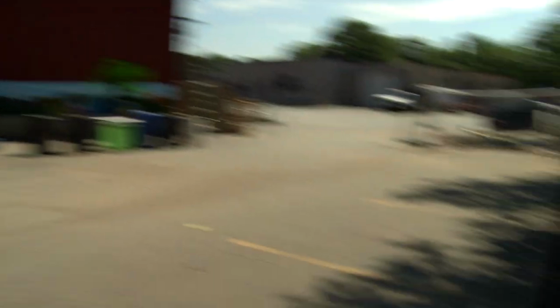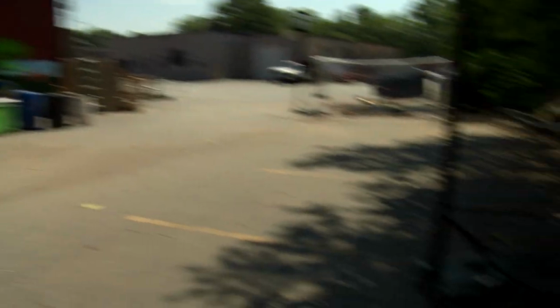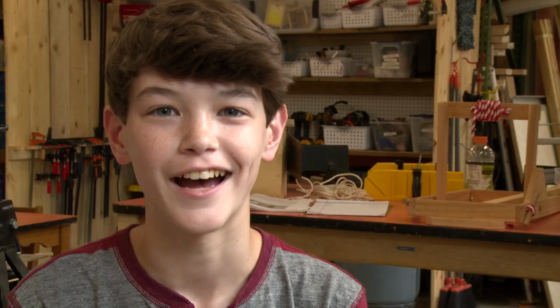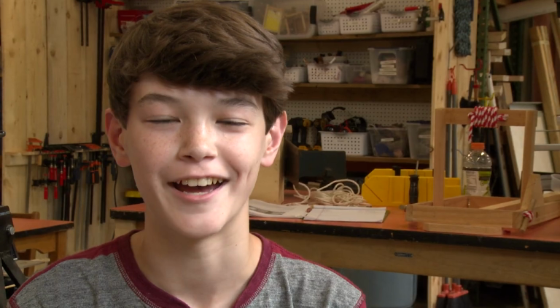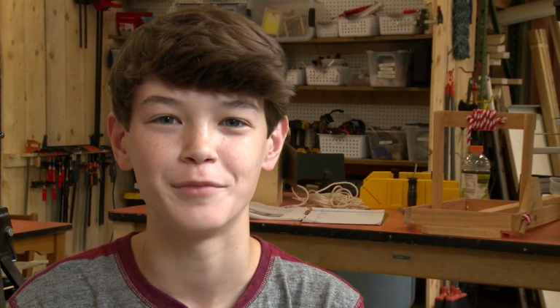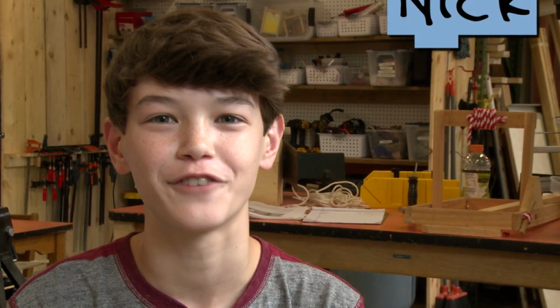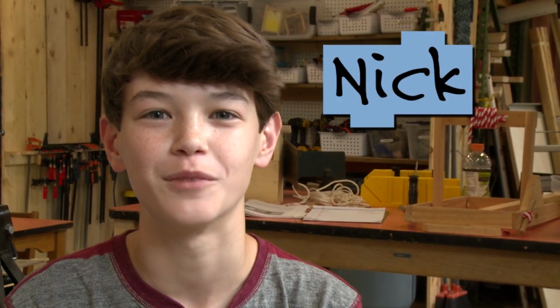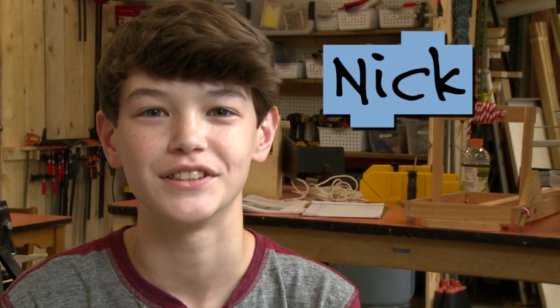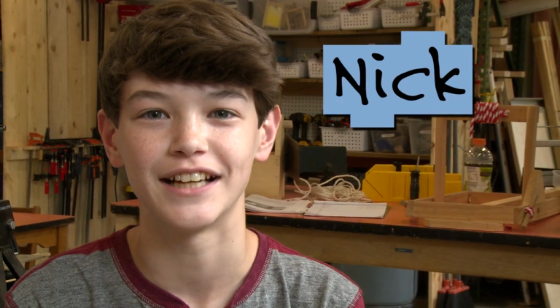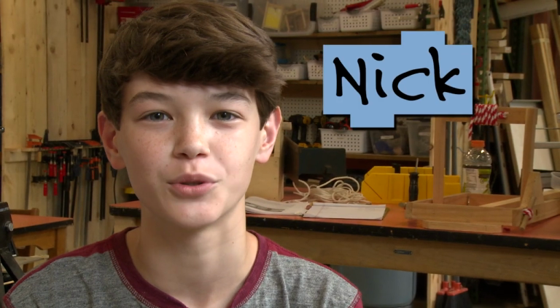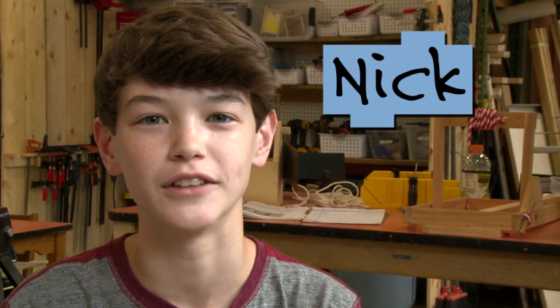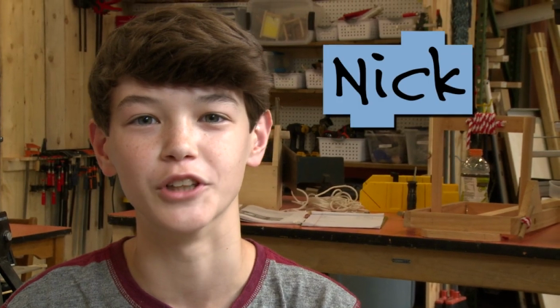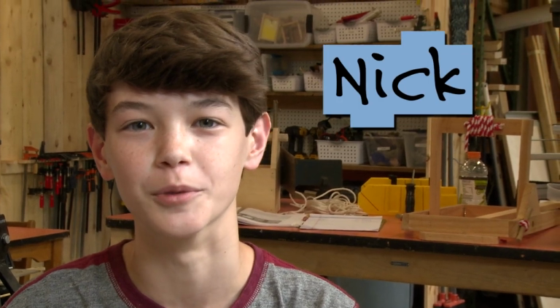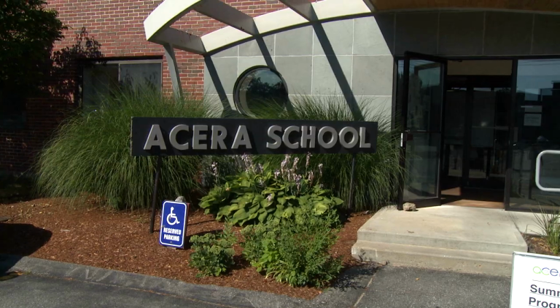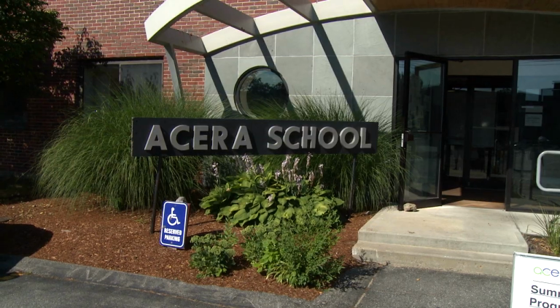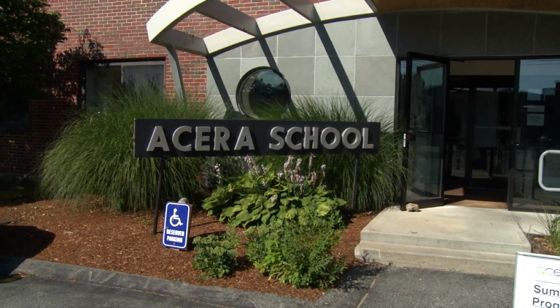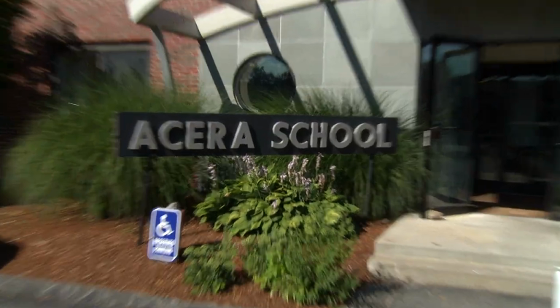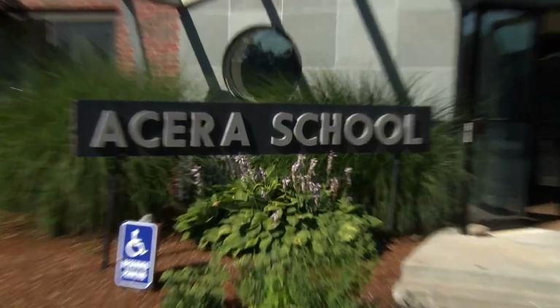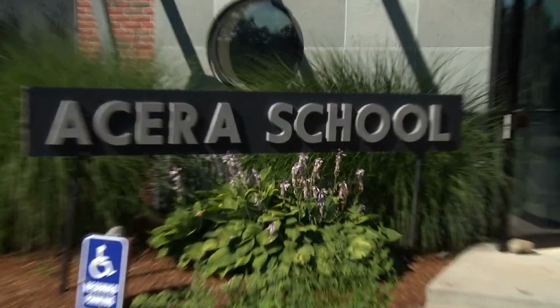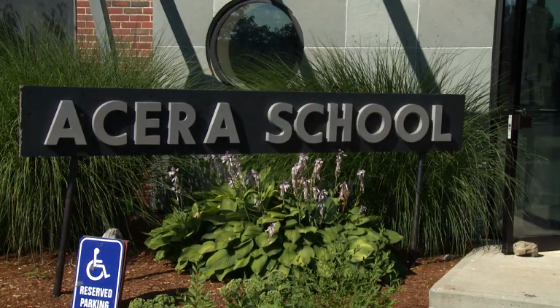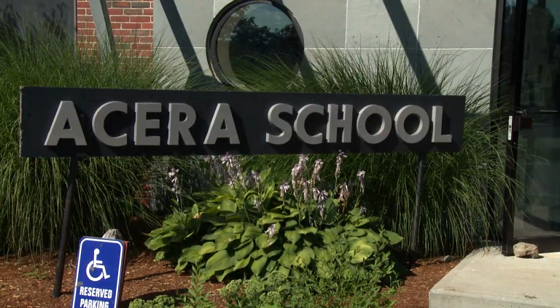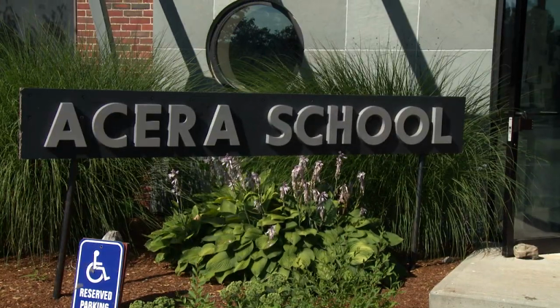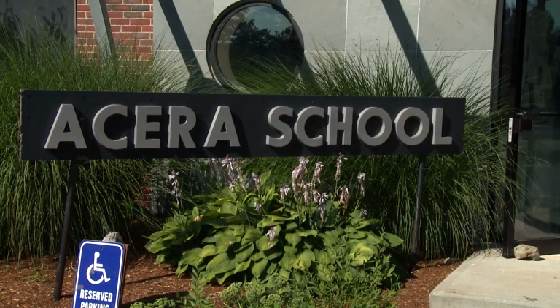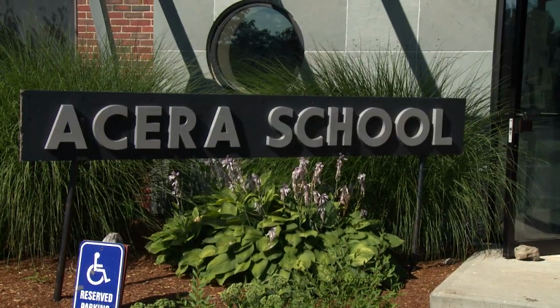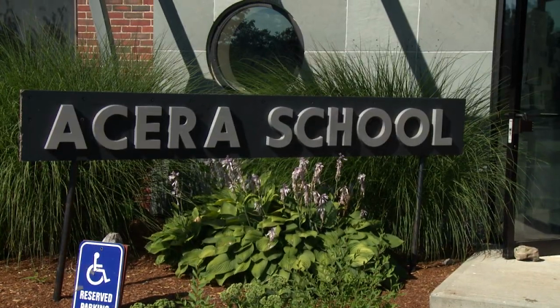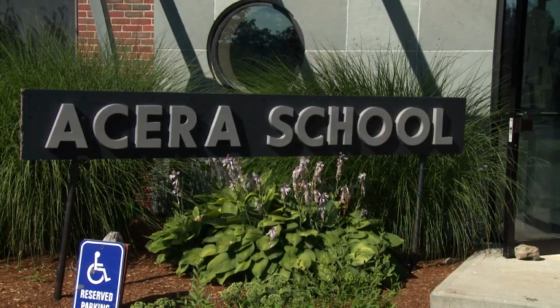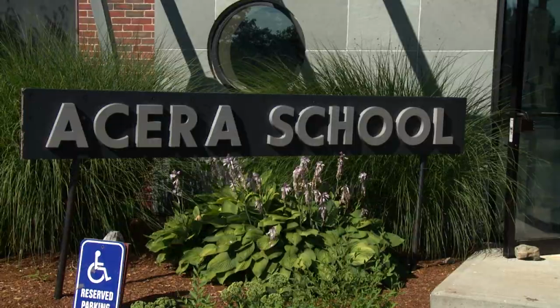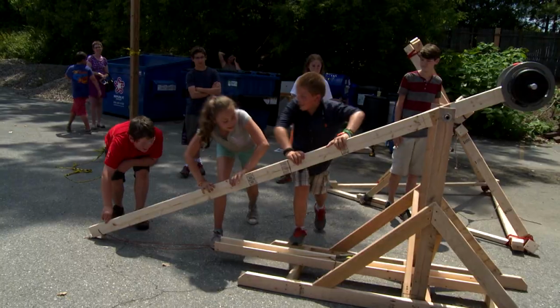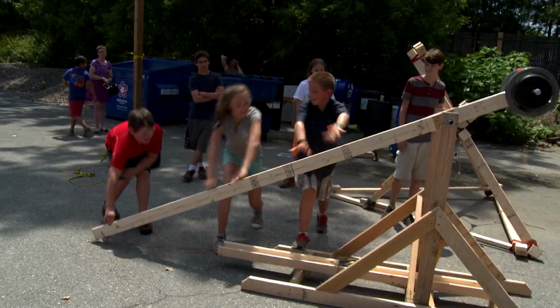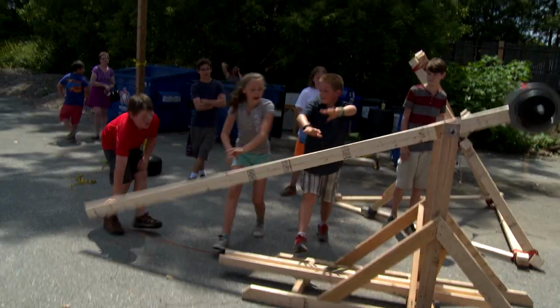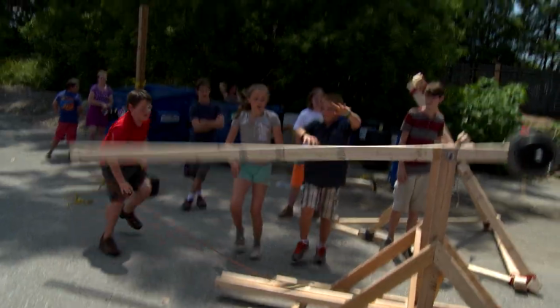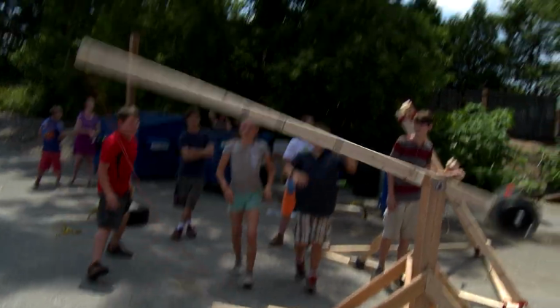Hi, I'm Nick from Design Squad Global. We're at the Acera School and we're building catapults.